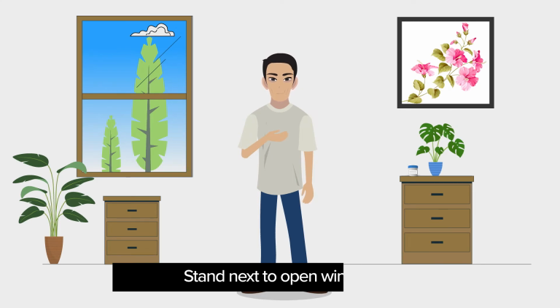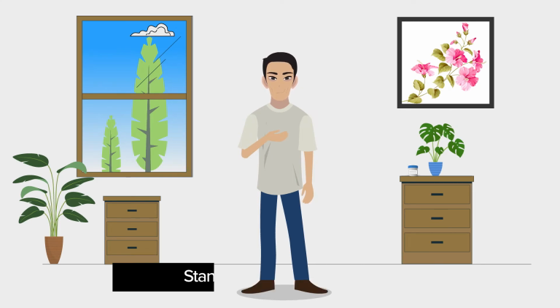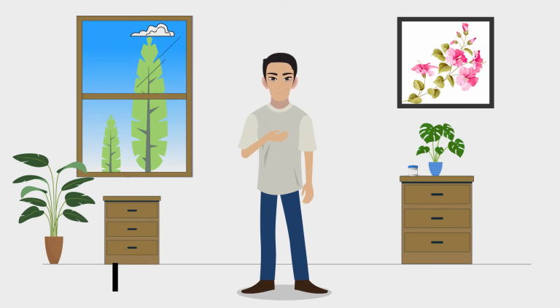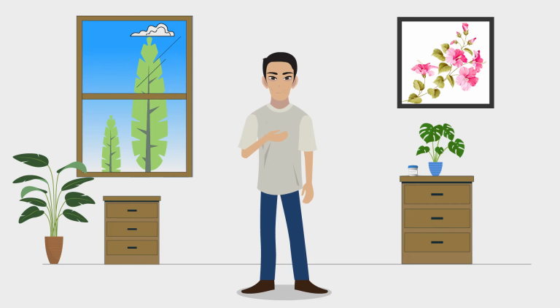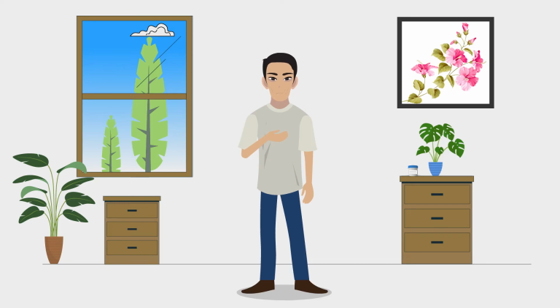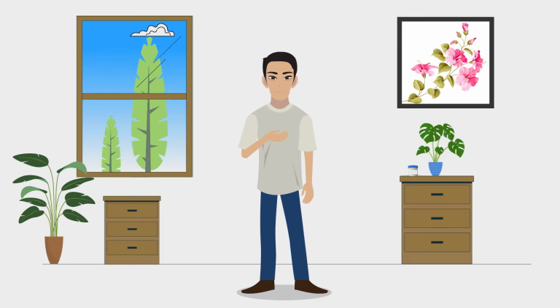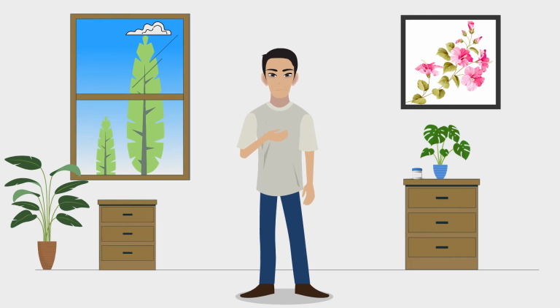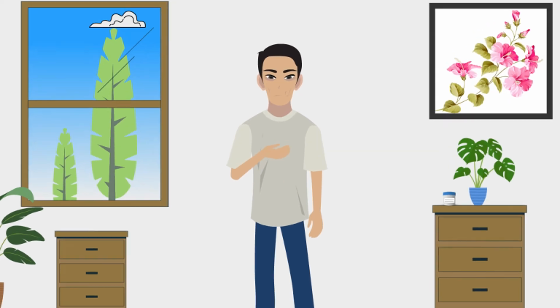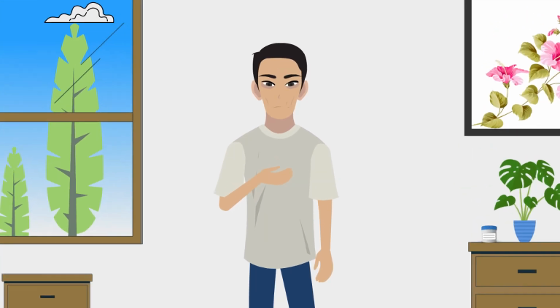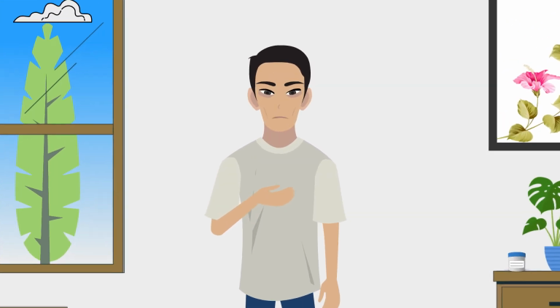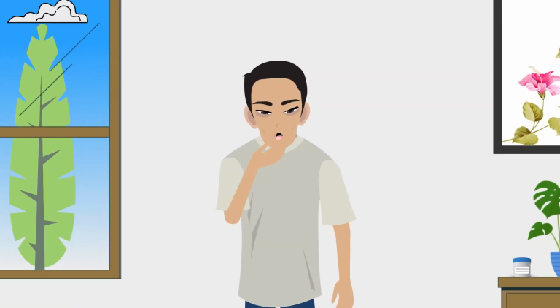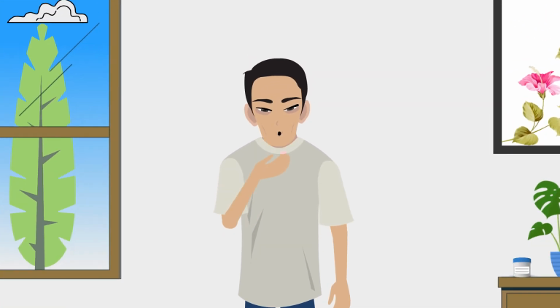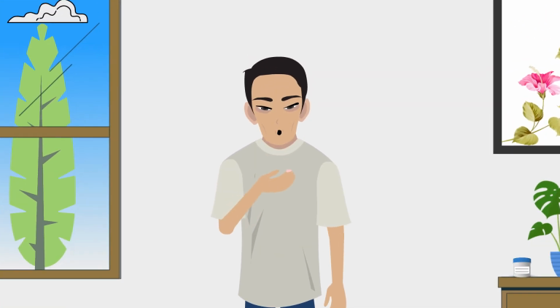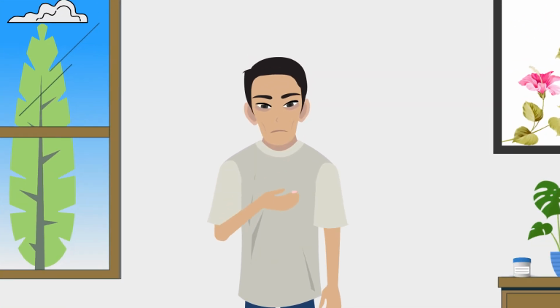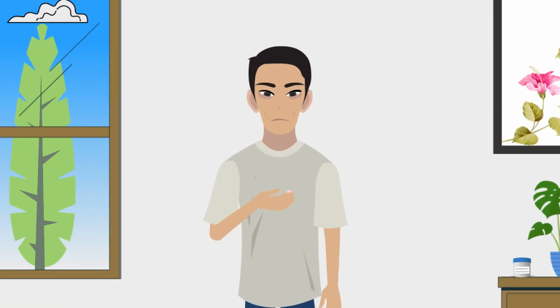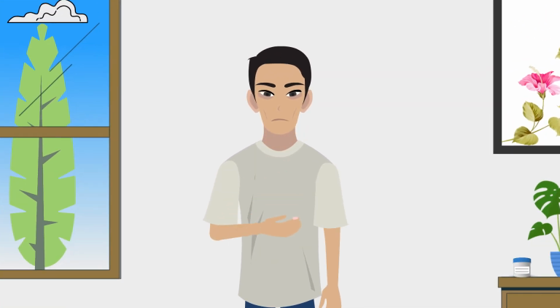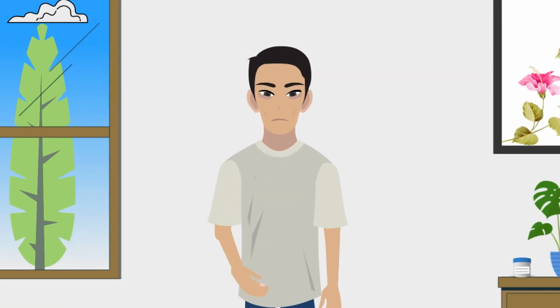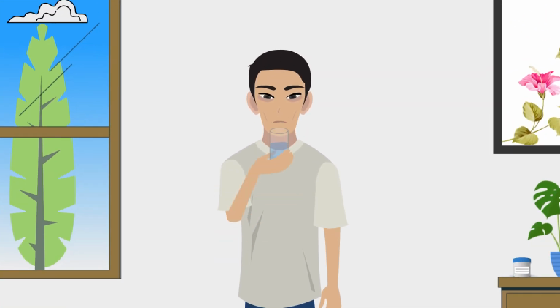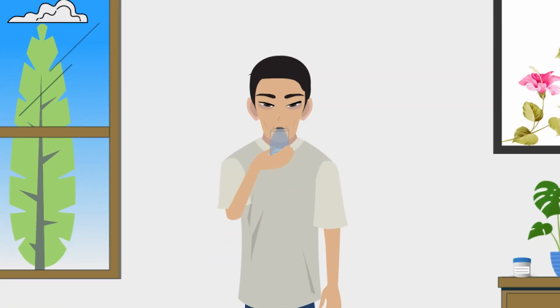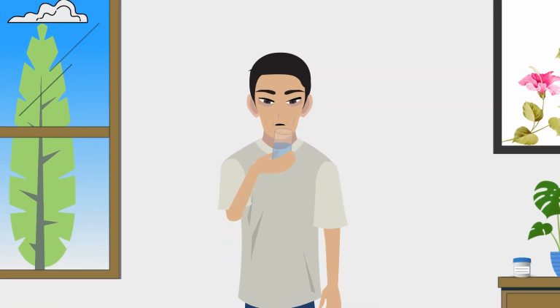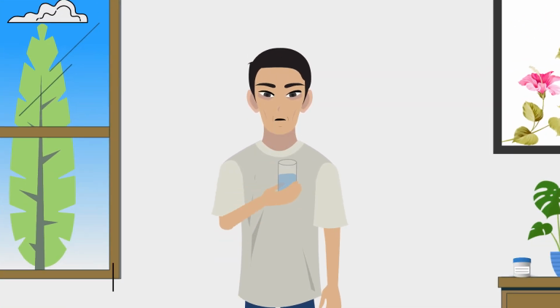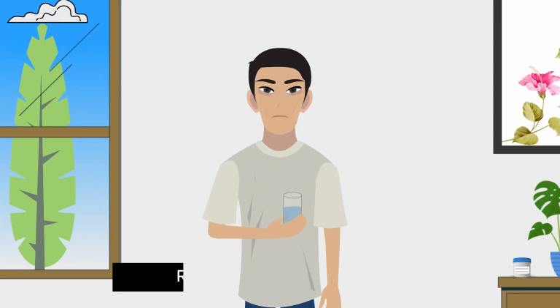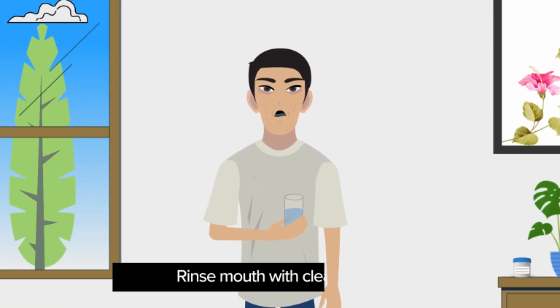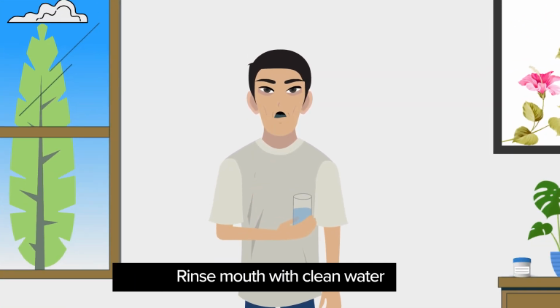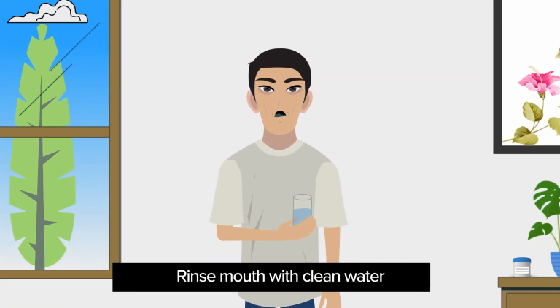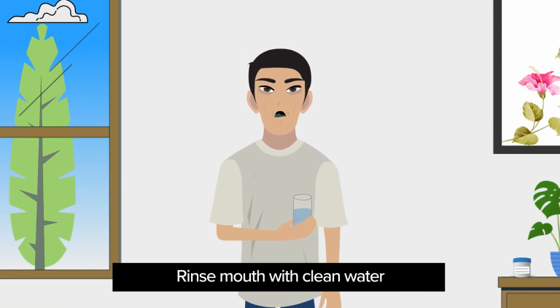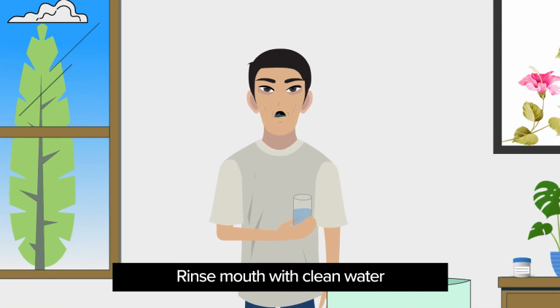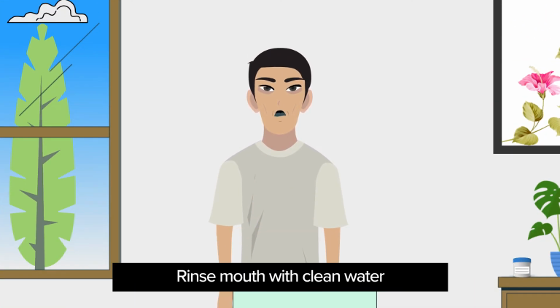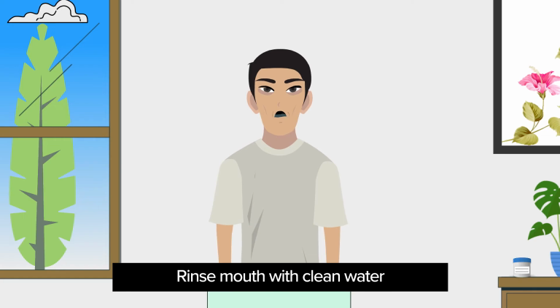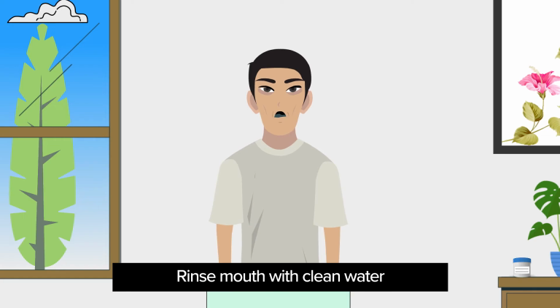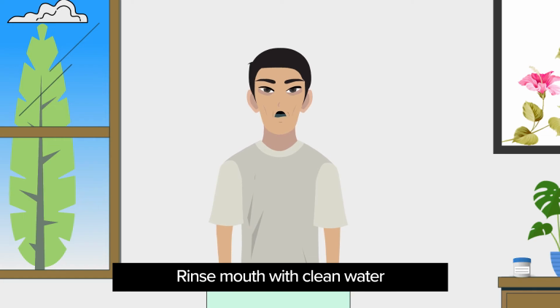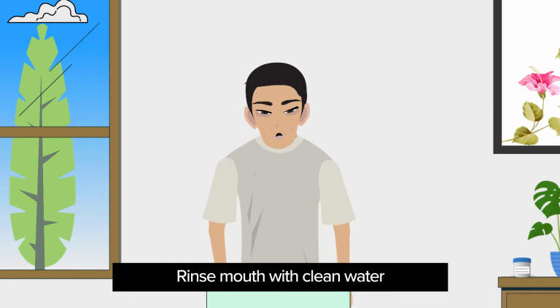Step 2: Remove any food or any other substance in your mouth and rinse your mouth with clean water.